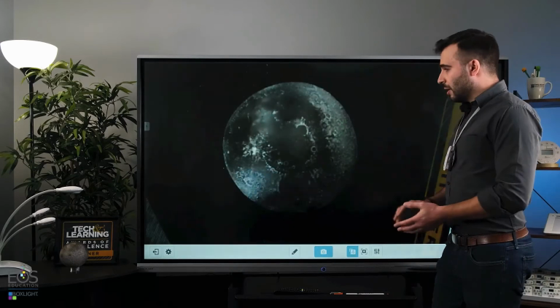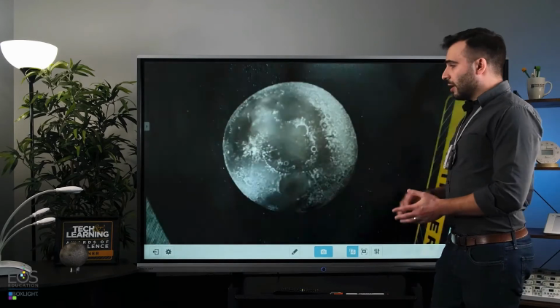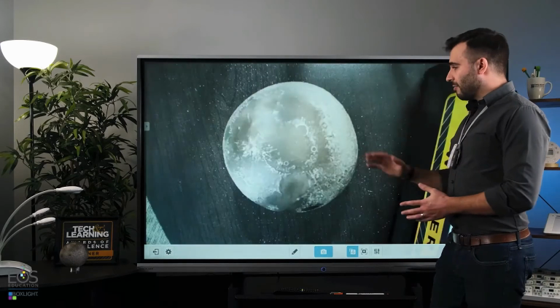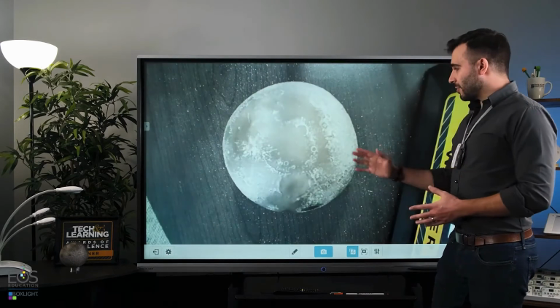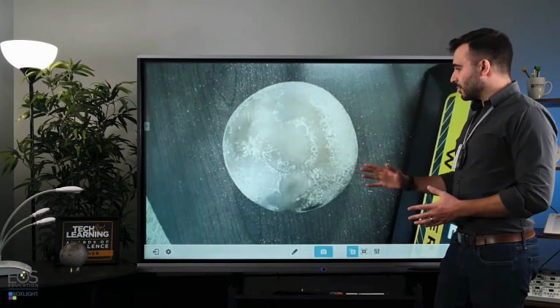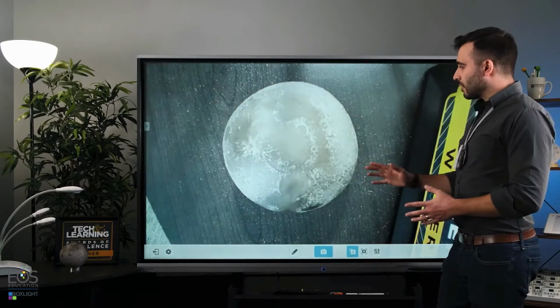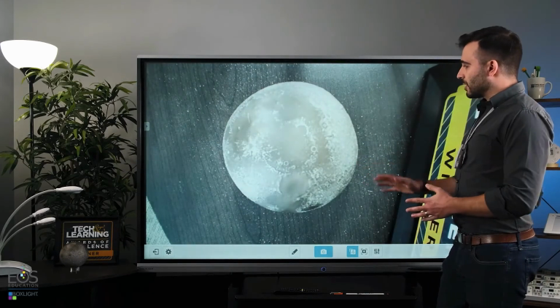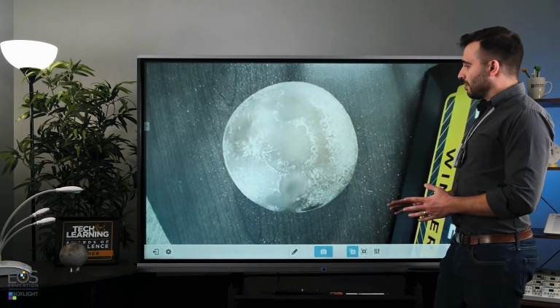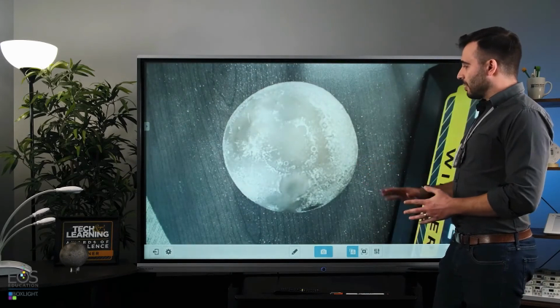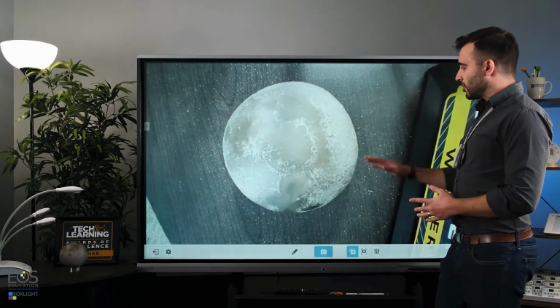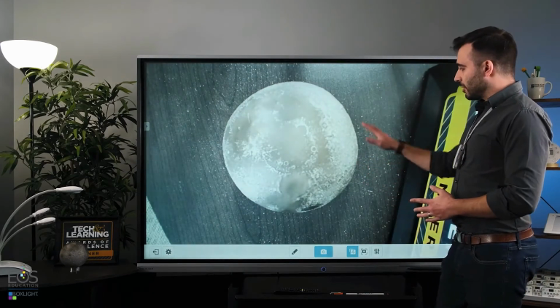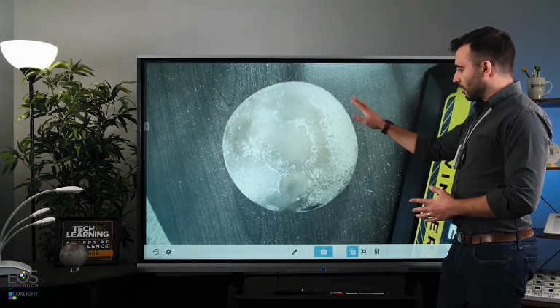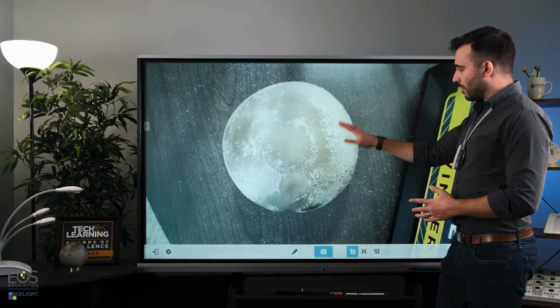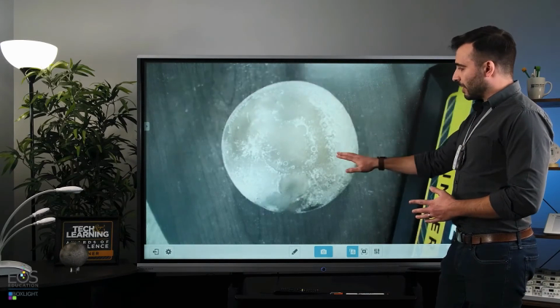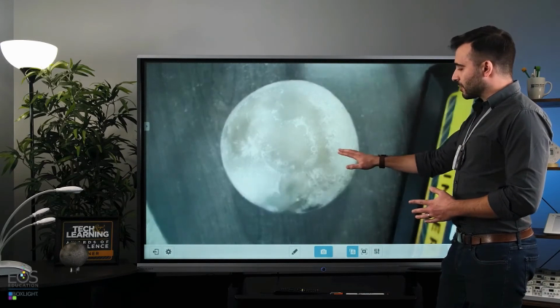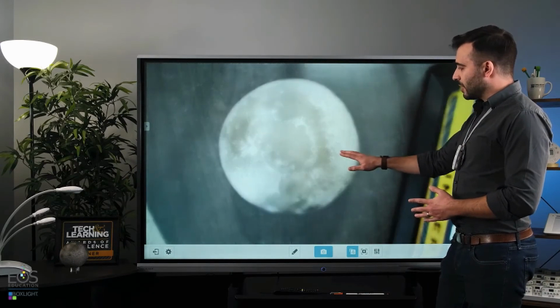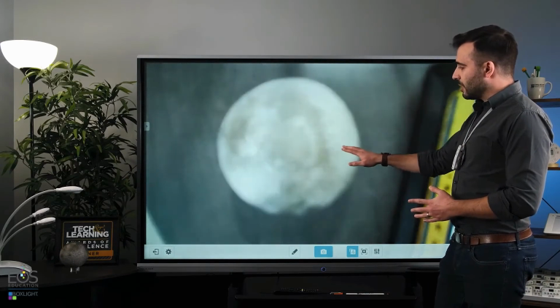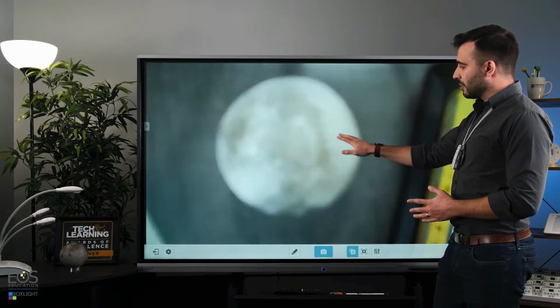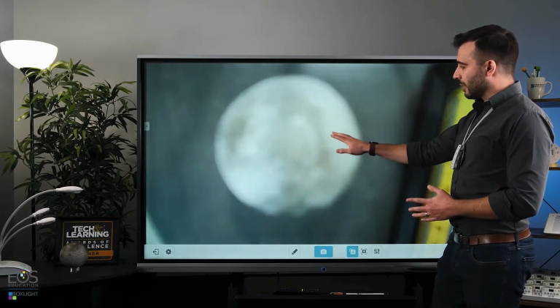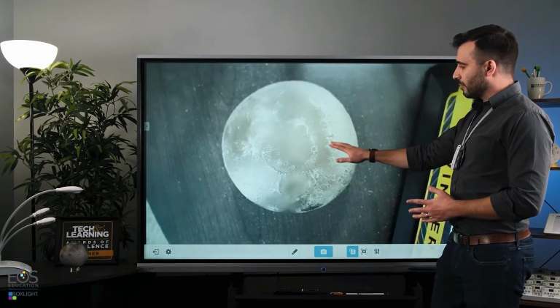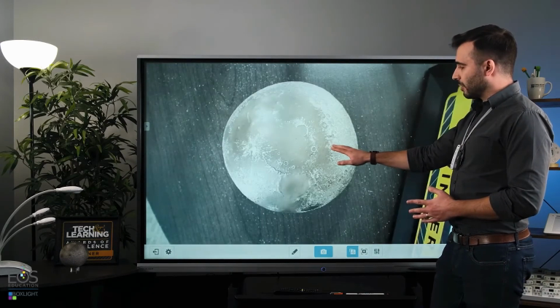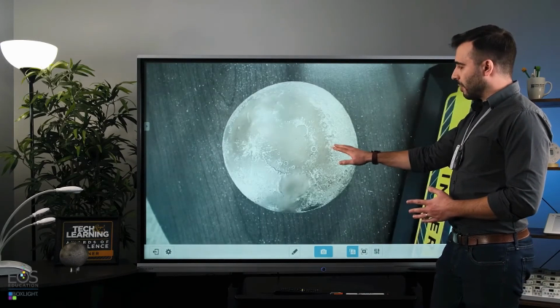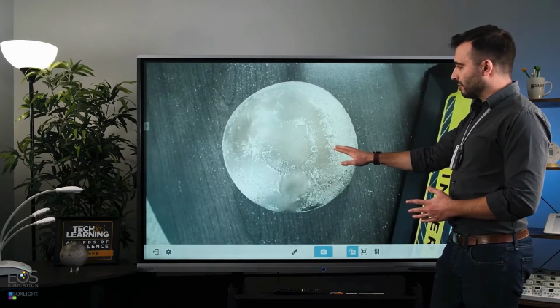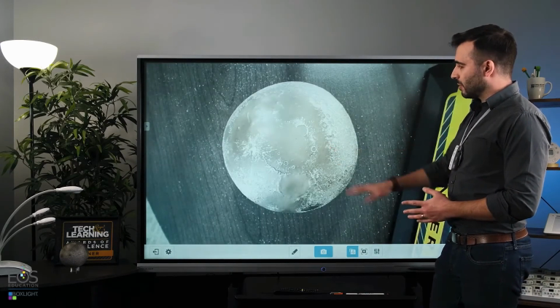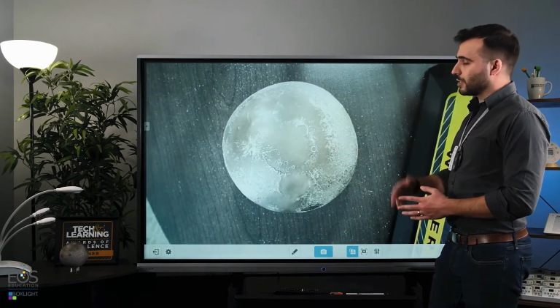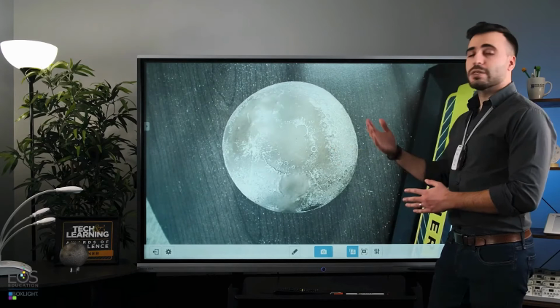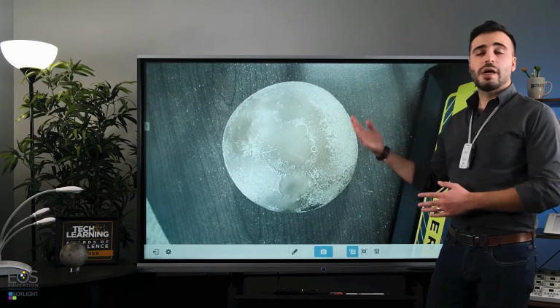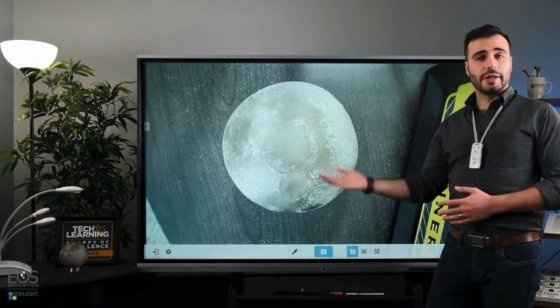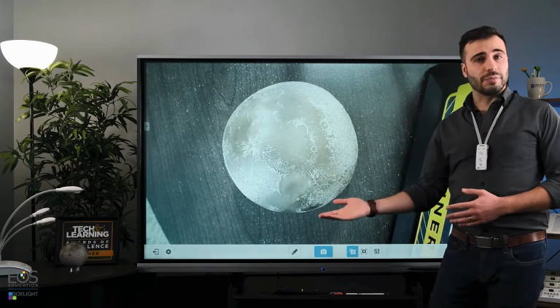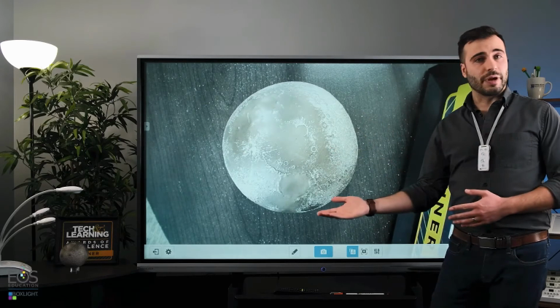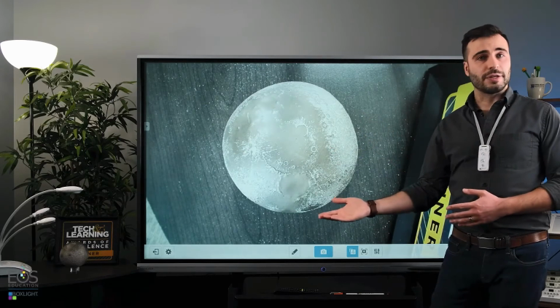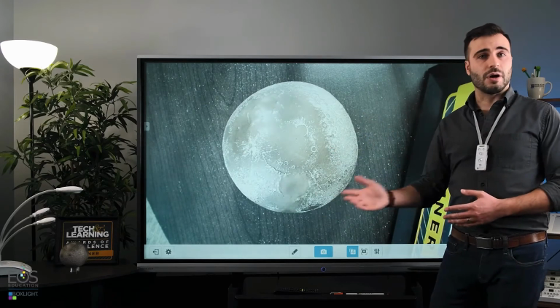If everything's hooked up, it should load up on screen, and it will acquire focus, and you'll be ready to go.